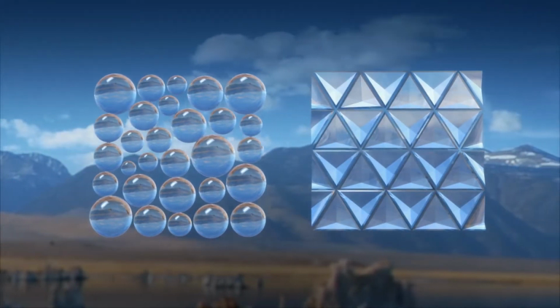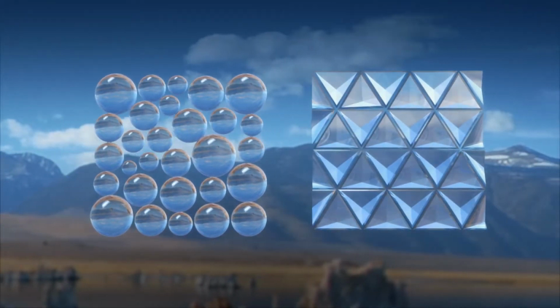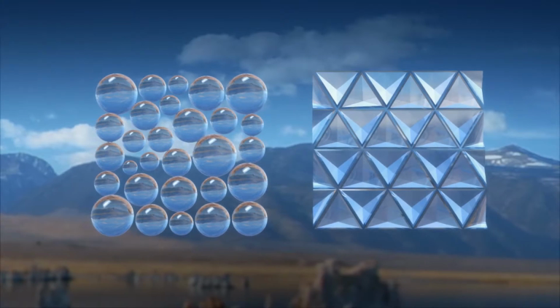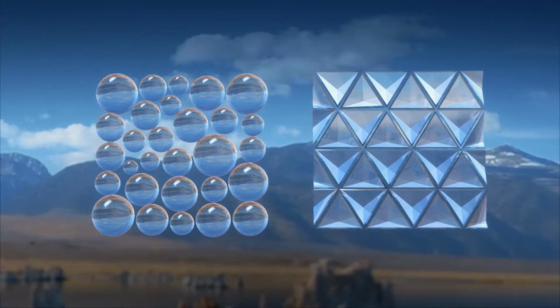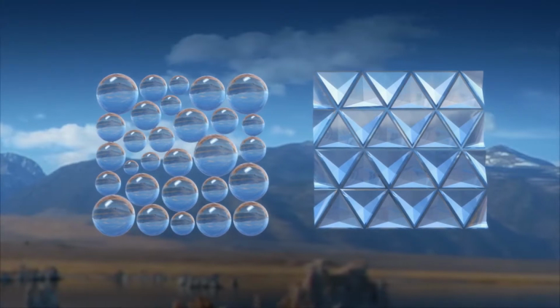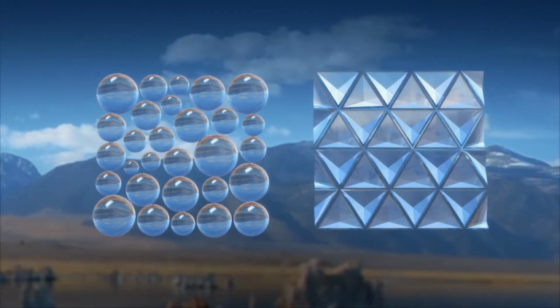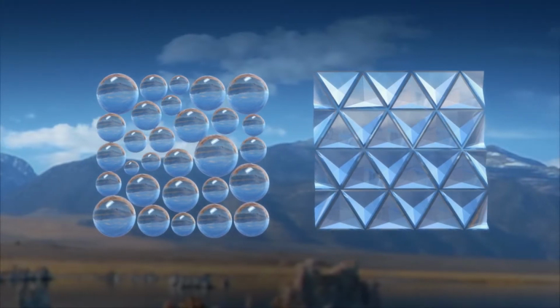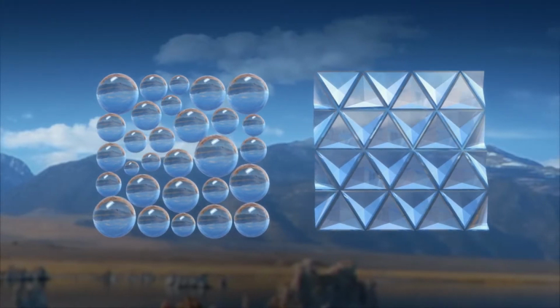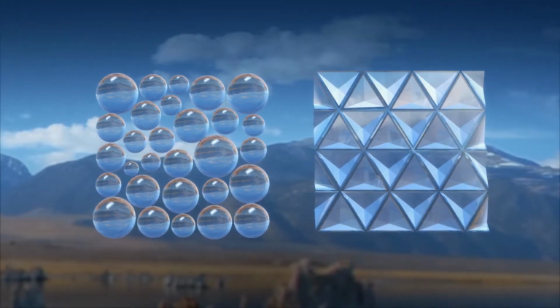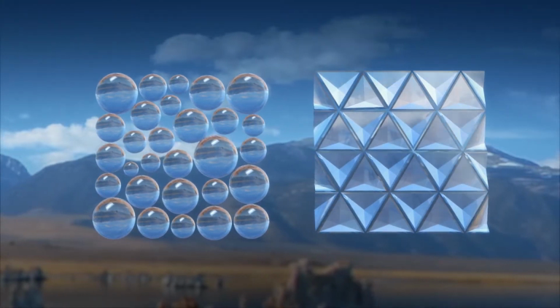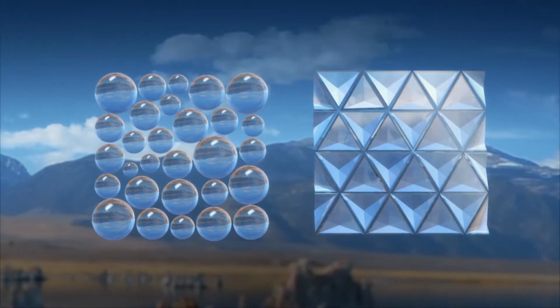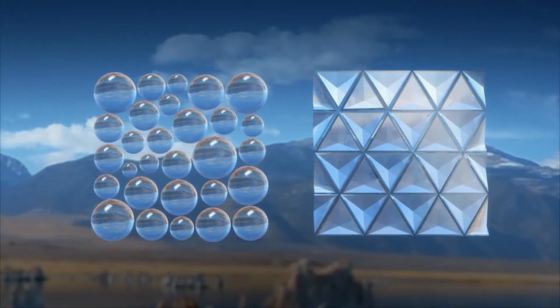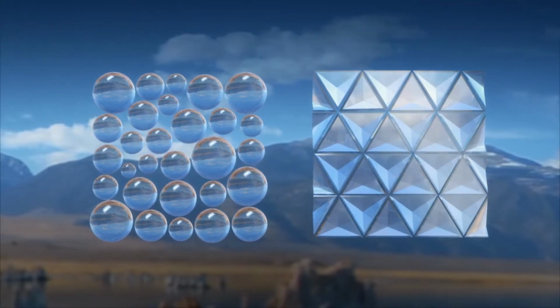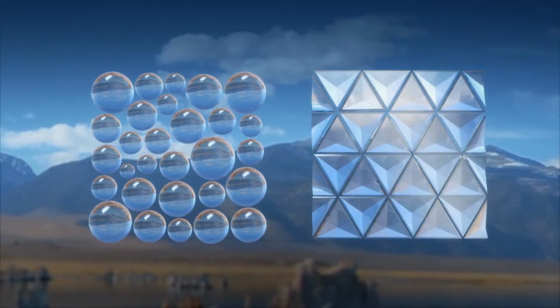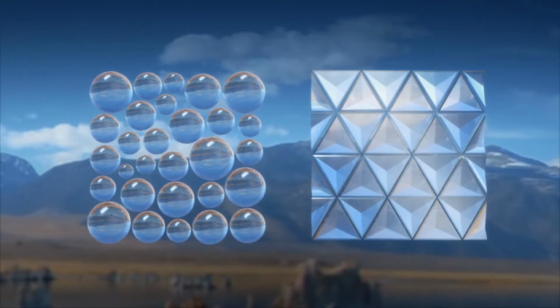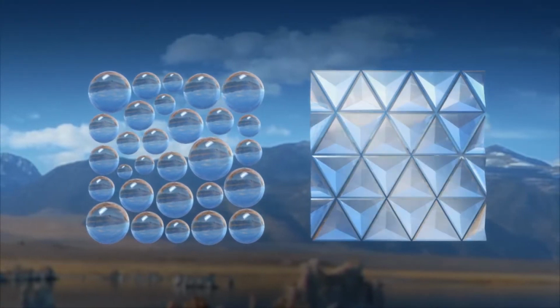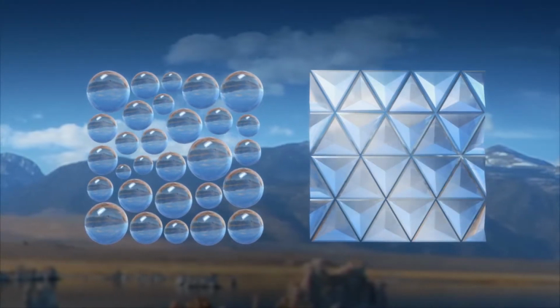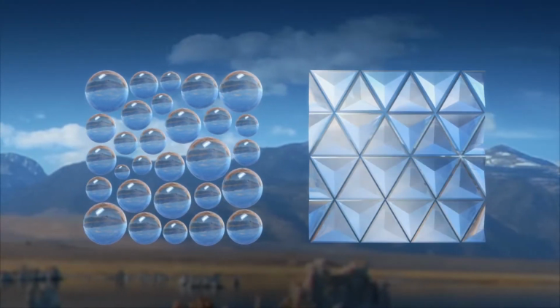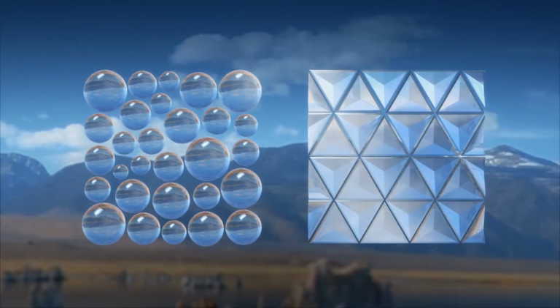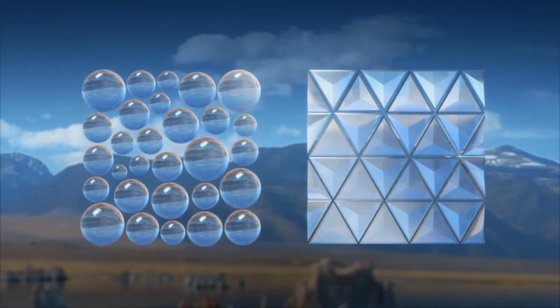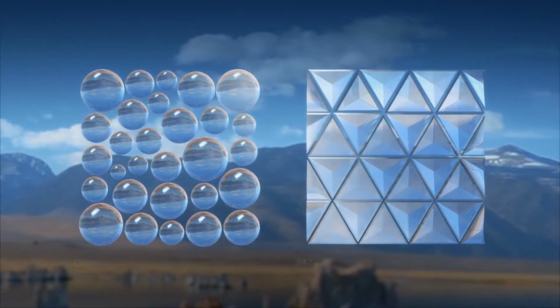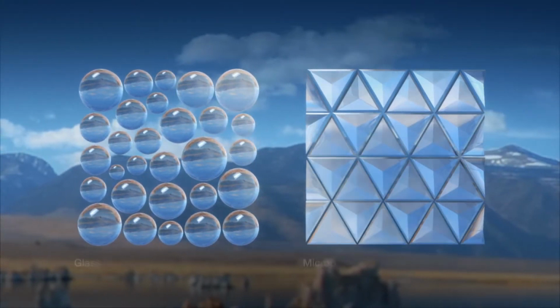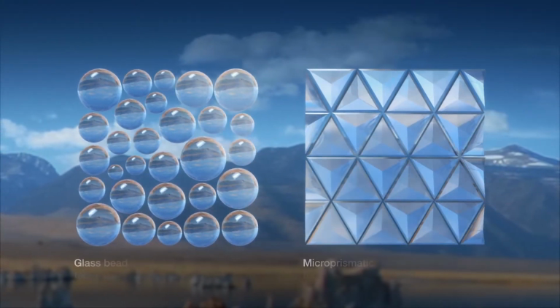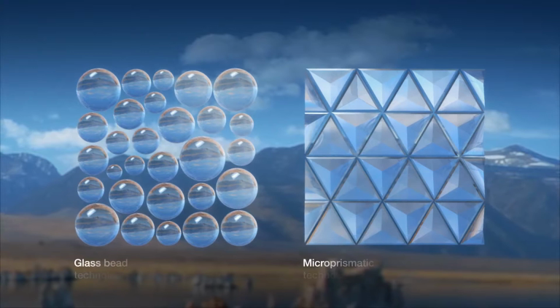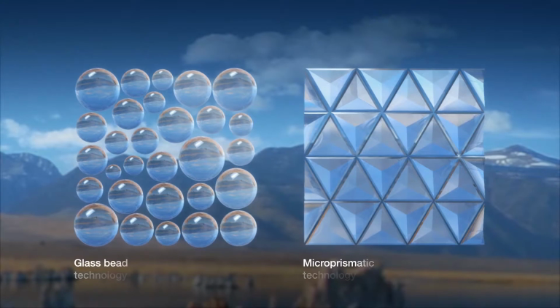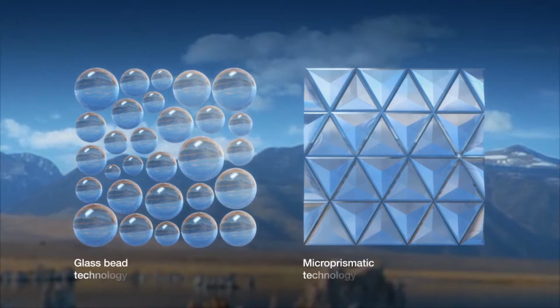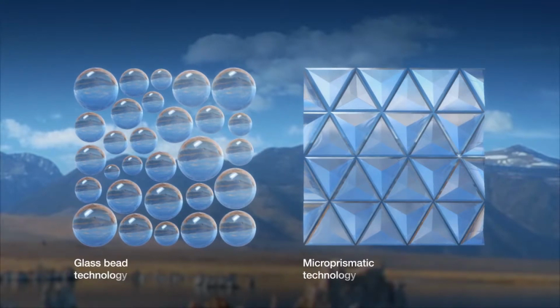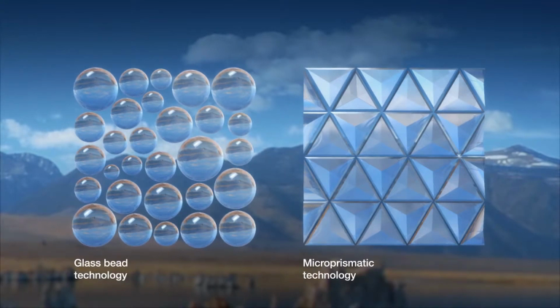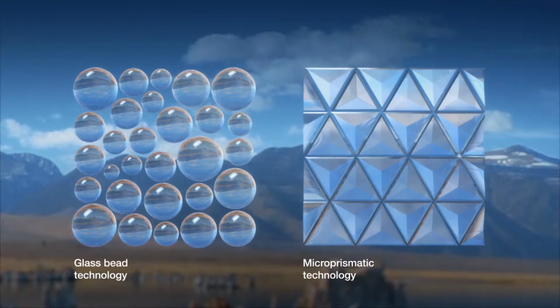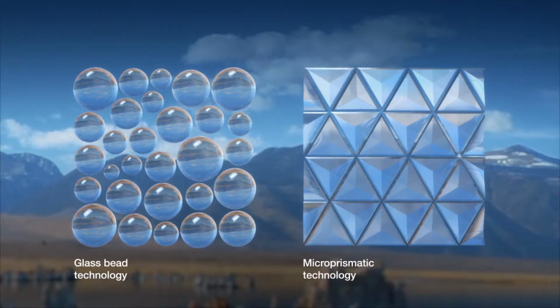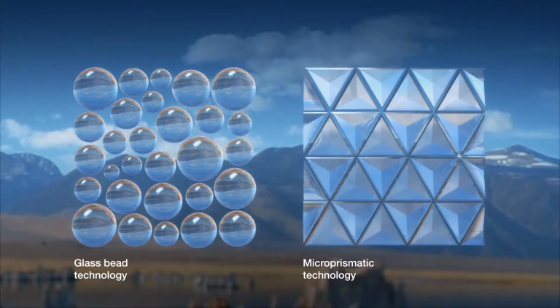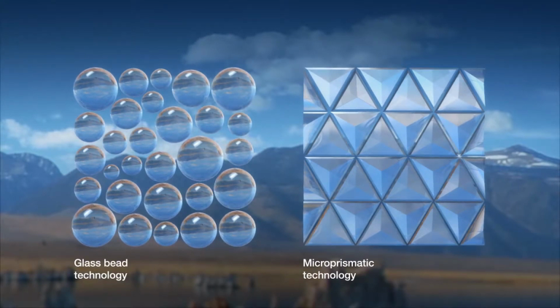Due to the different structures, the materials will have different strengths when it comes to reflecting light in both dry and wet conditions.